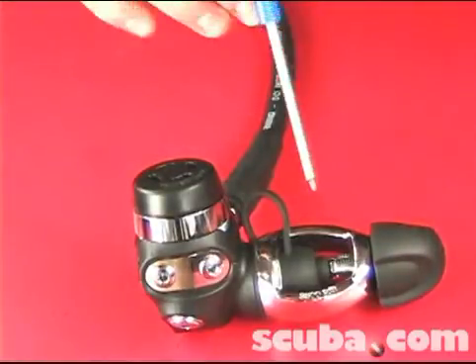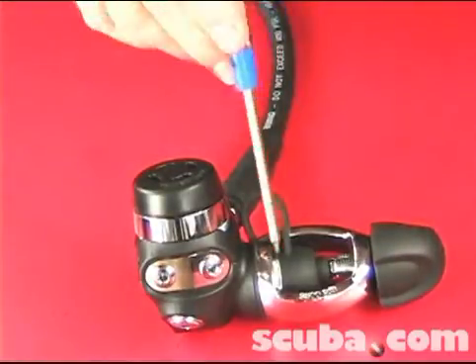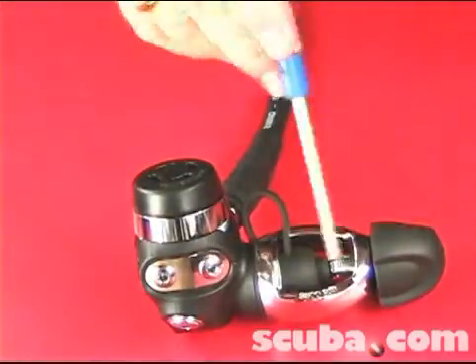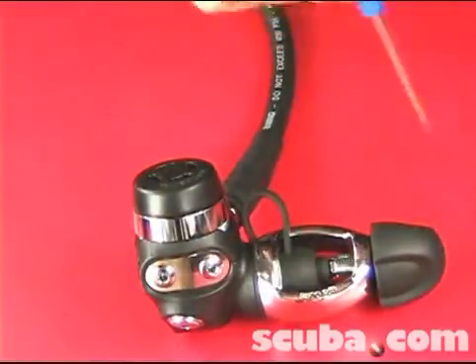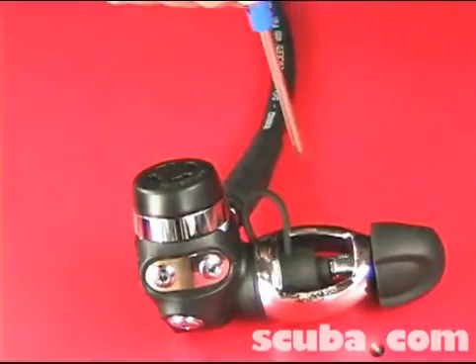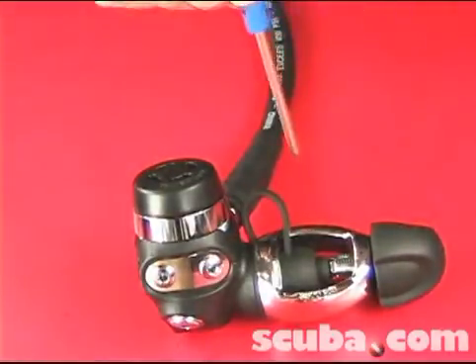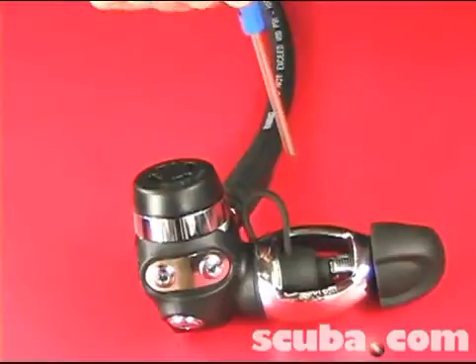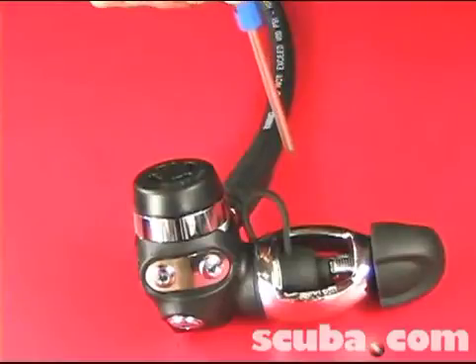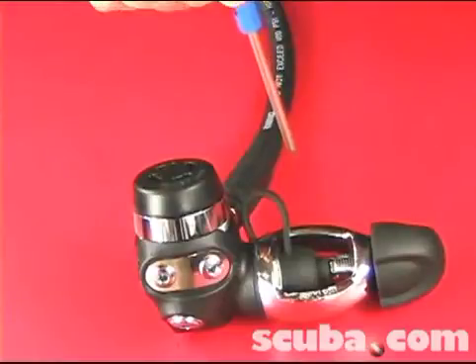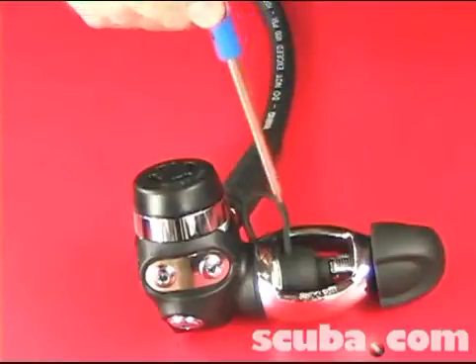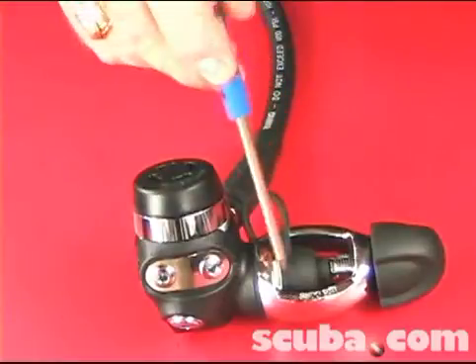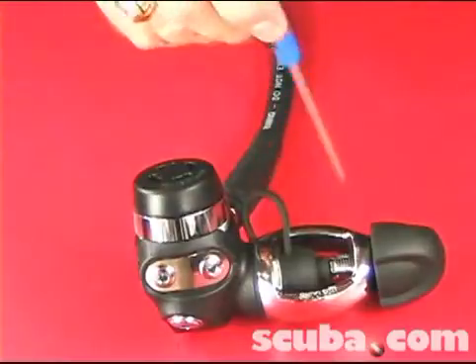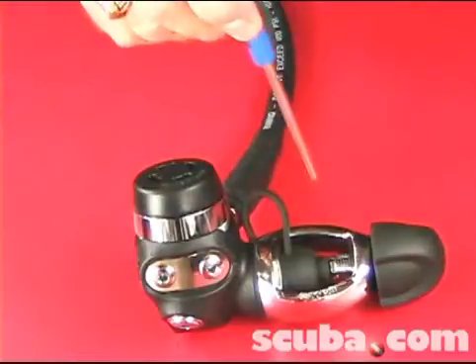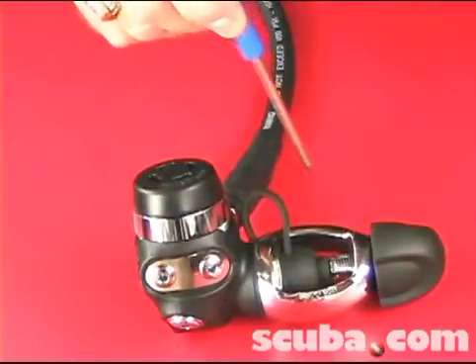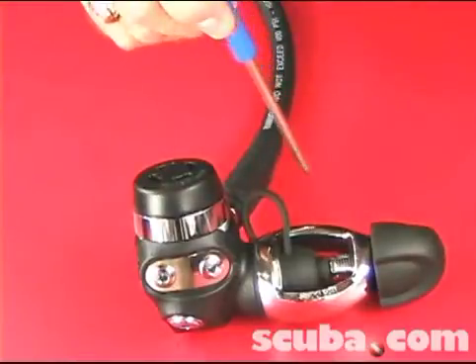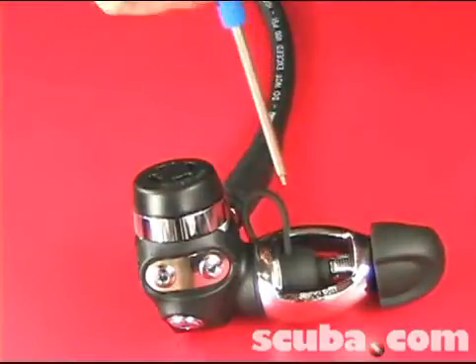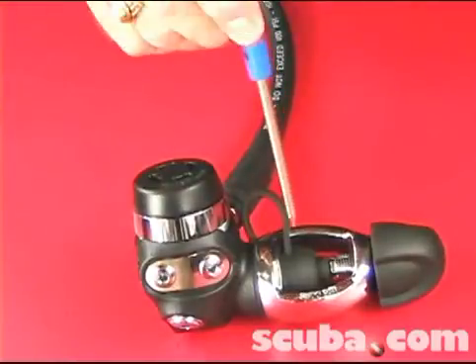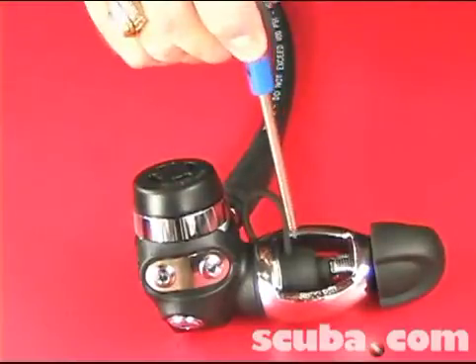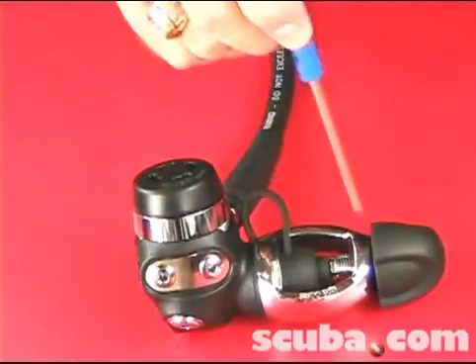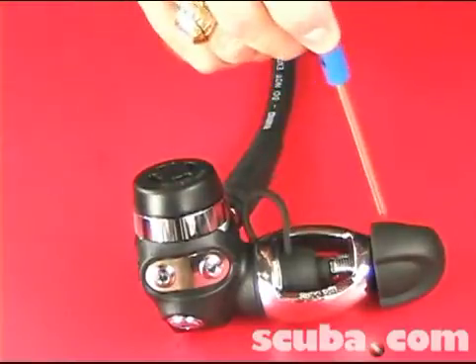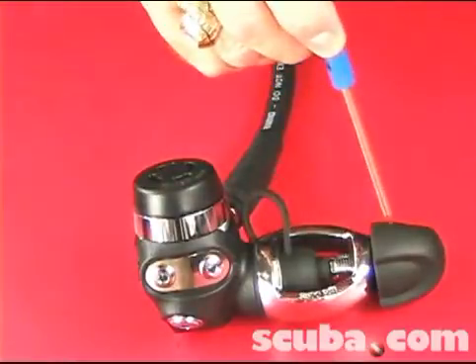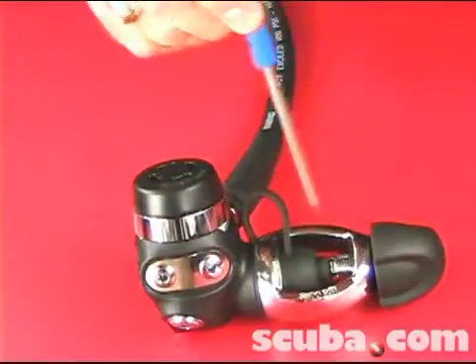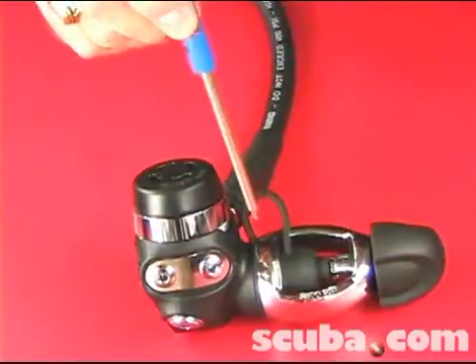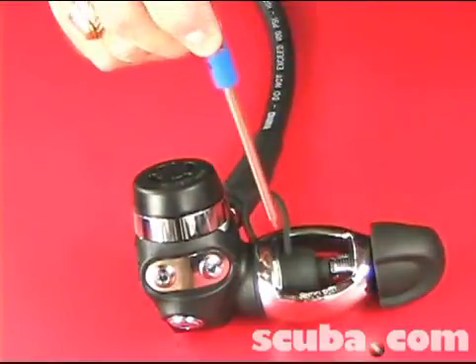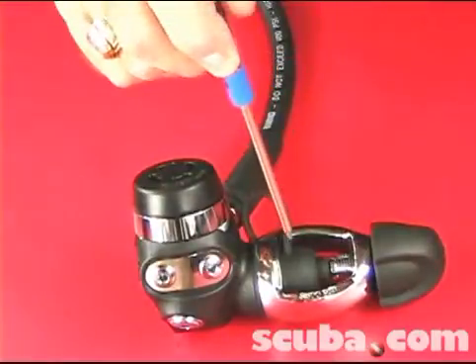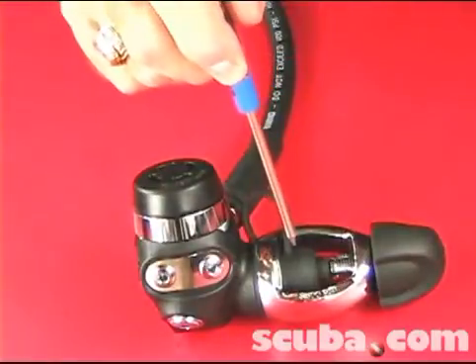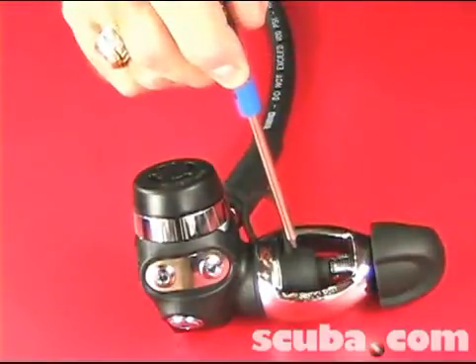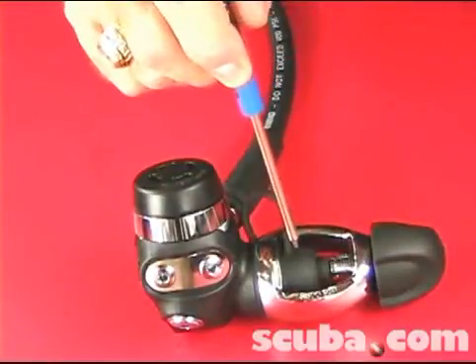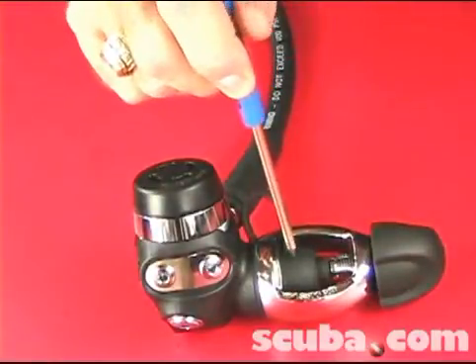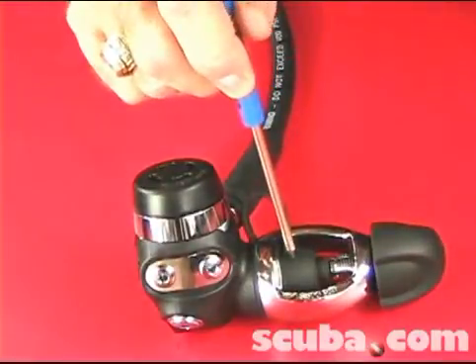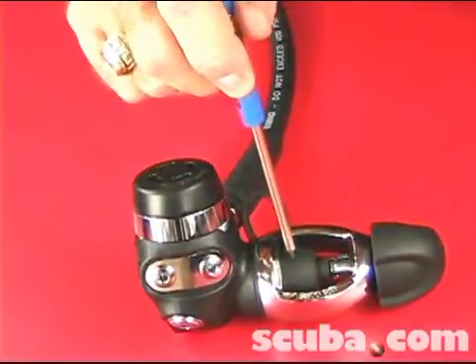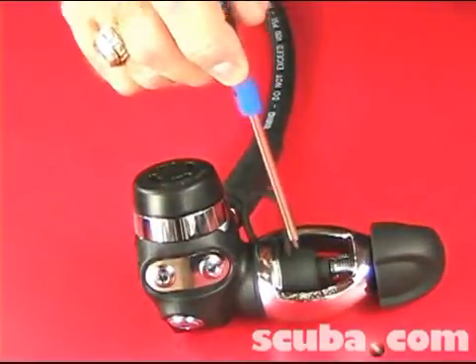Your yoke assembly consists of the yoke, the yoke screw, and your dust cover.